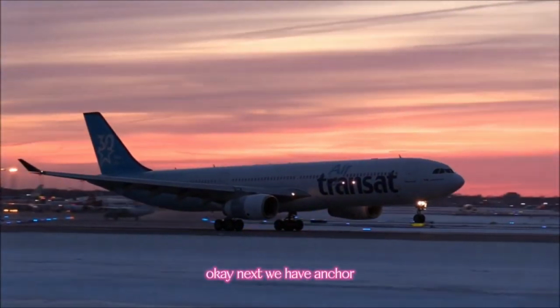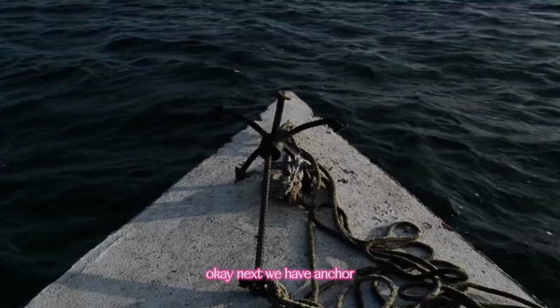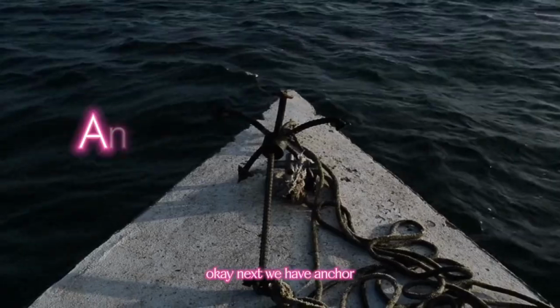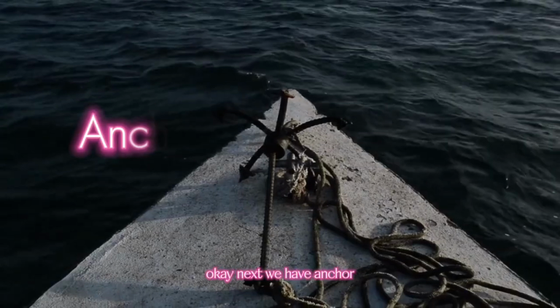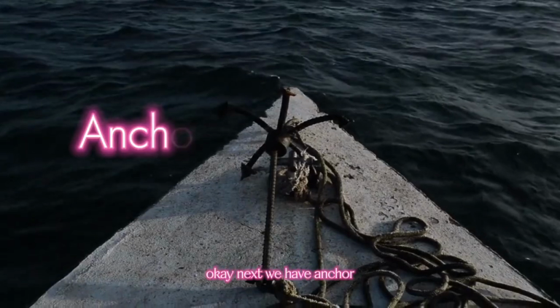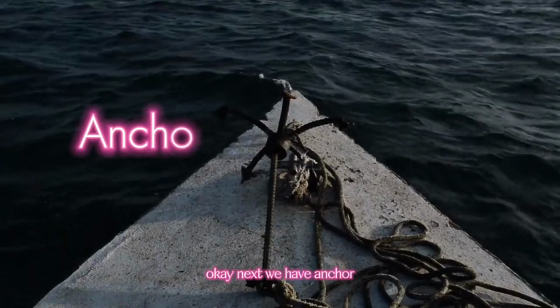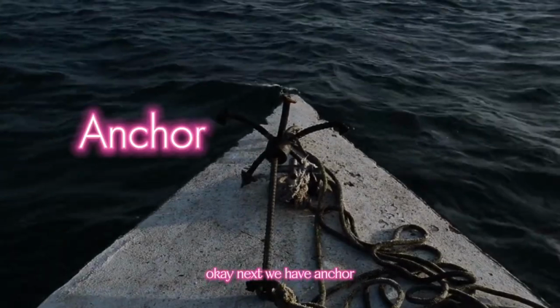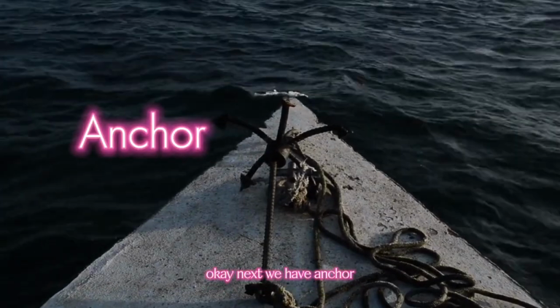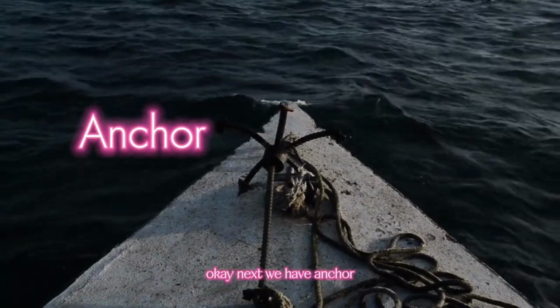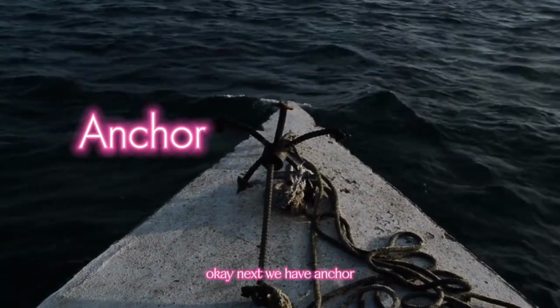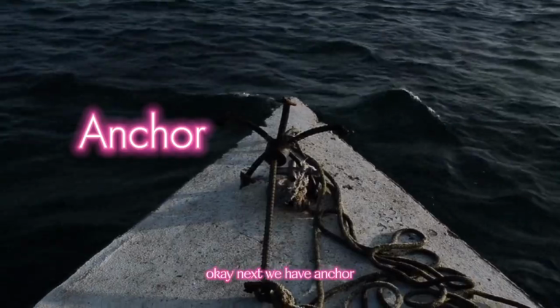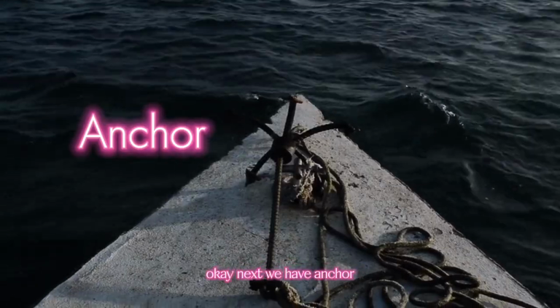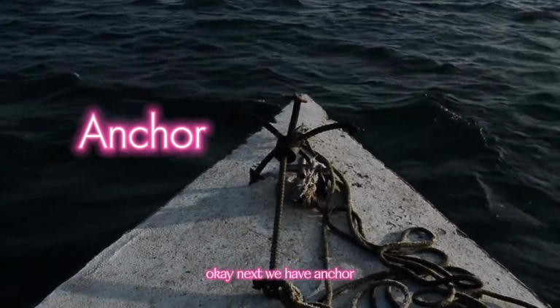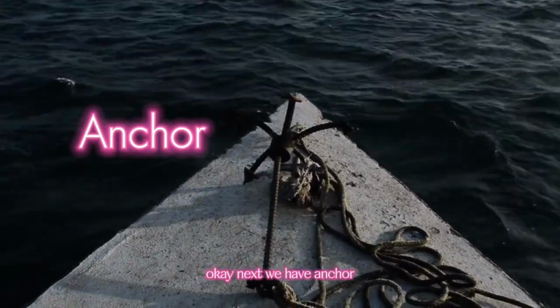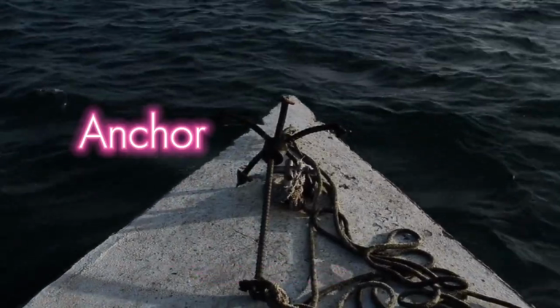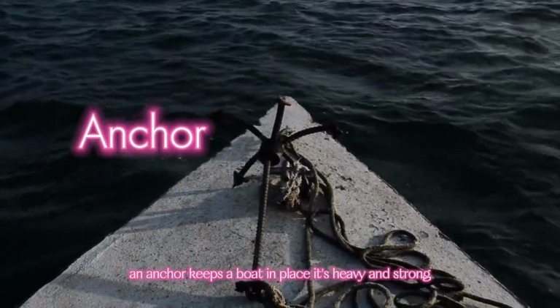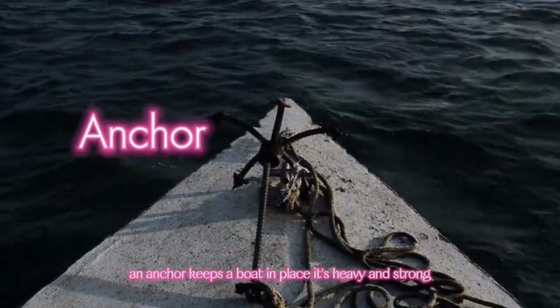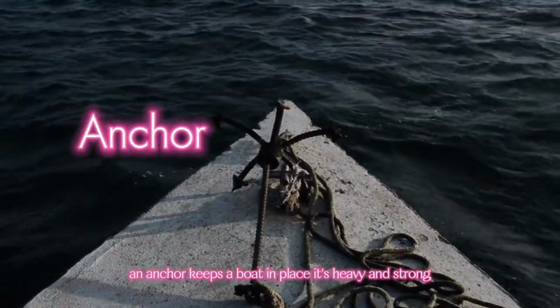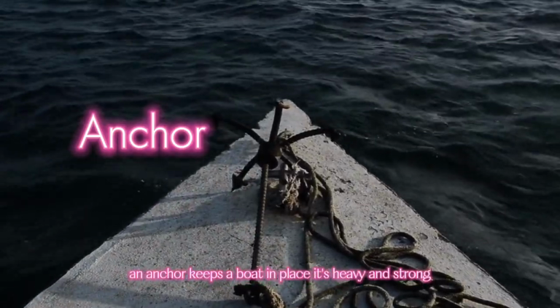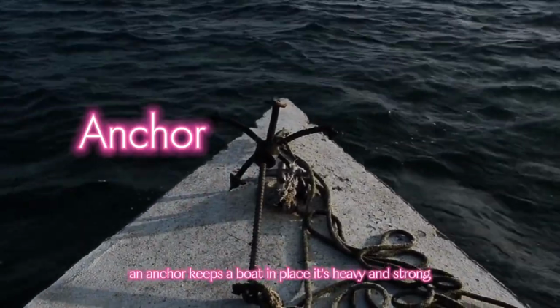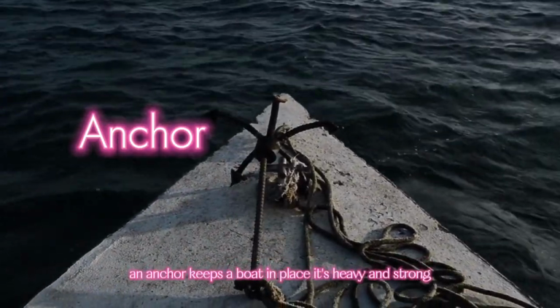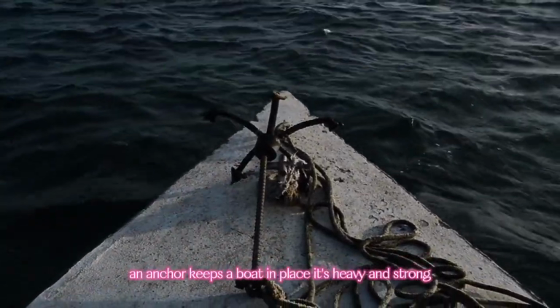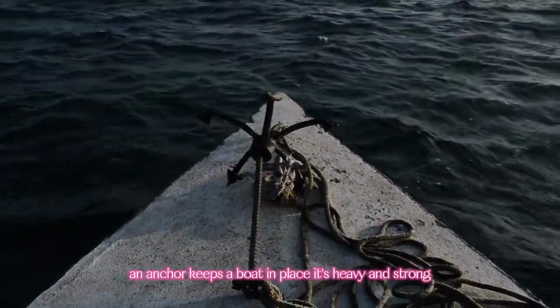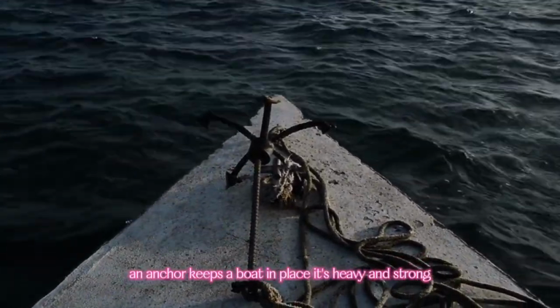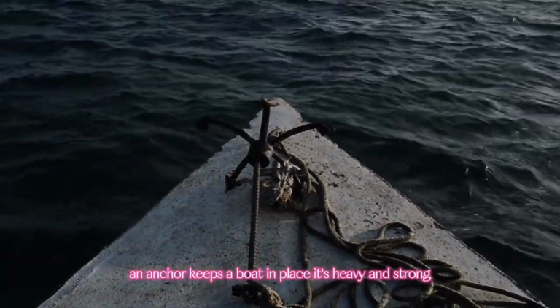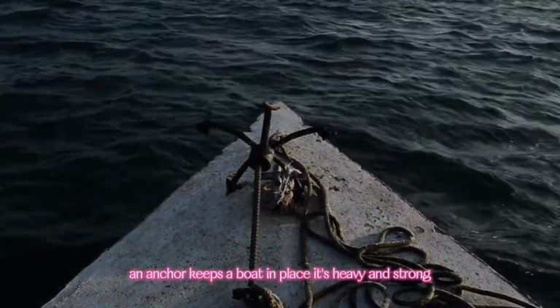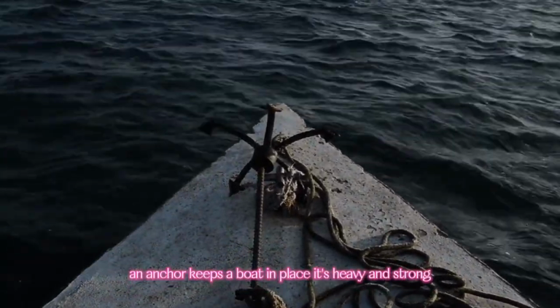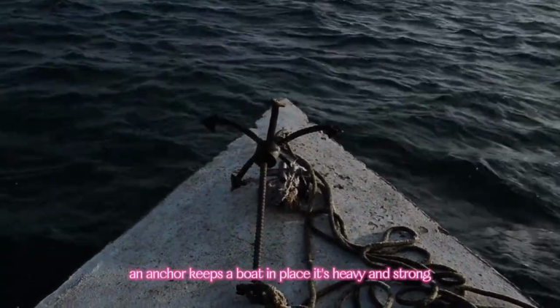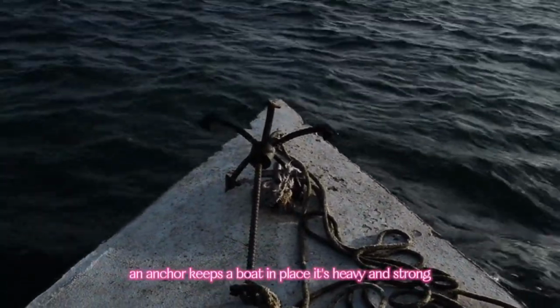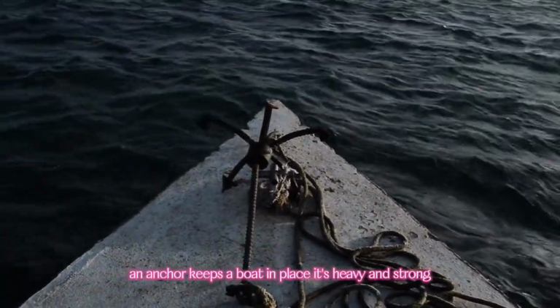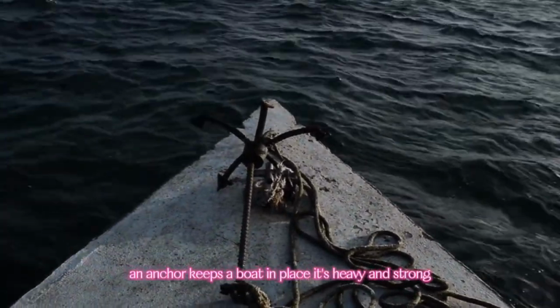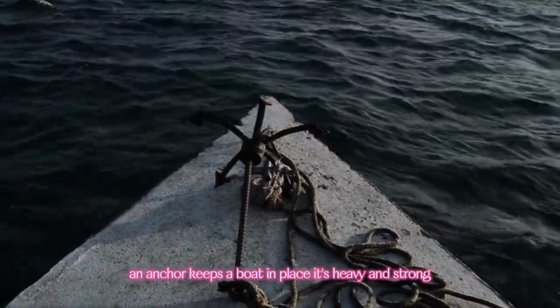Next, we have Anchor. An anchor keeps a boat in place. It's heavy and strong.